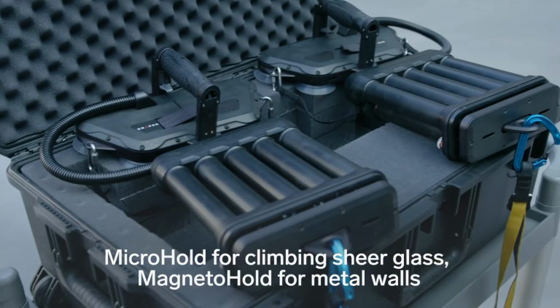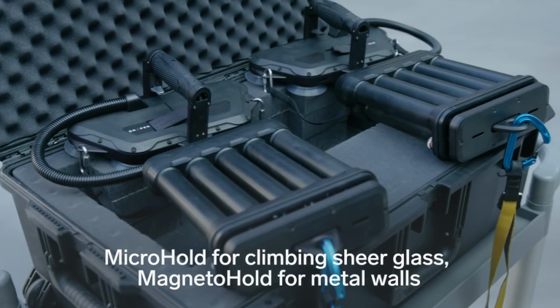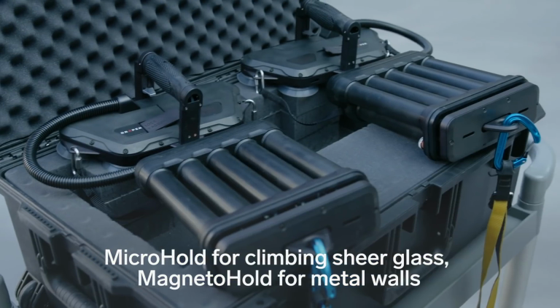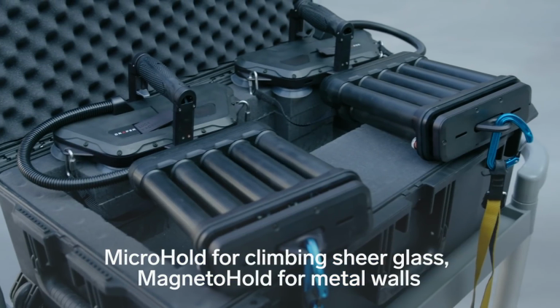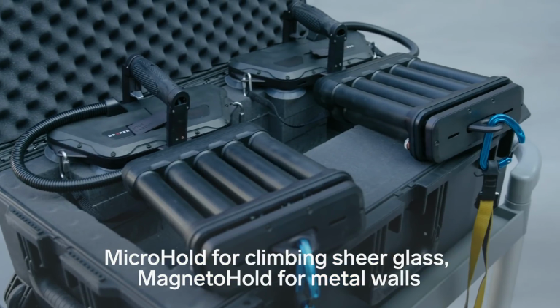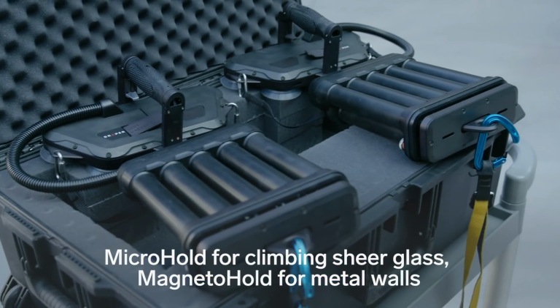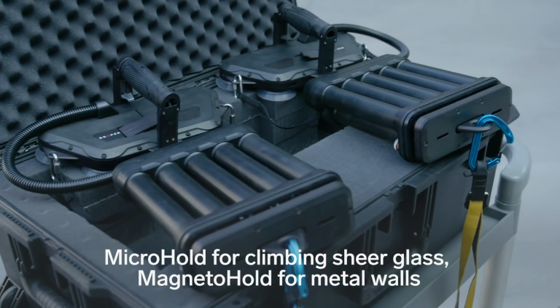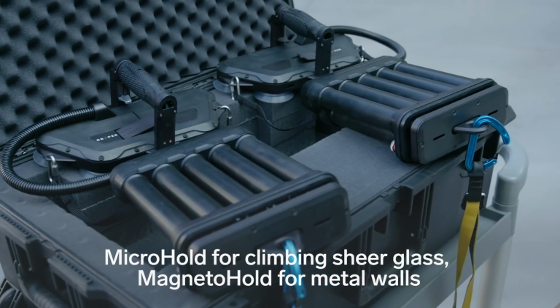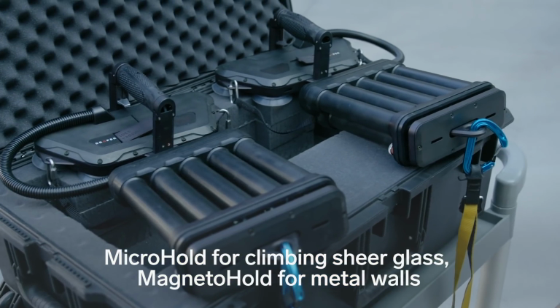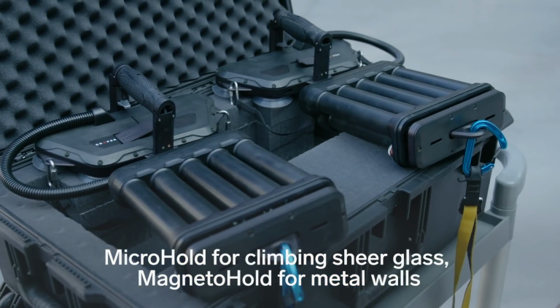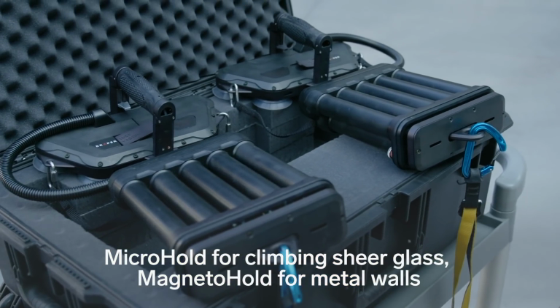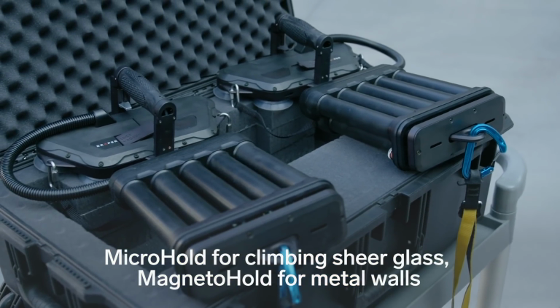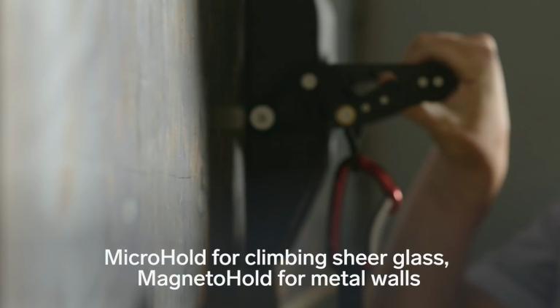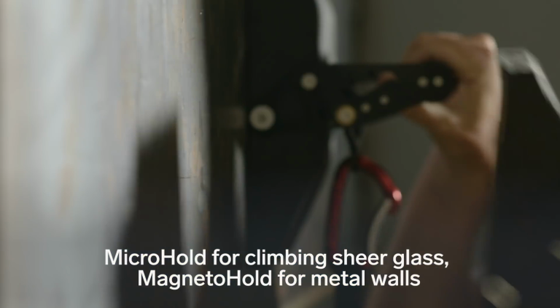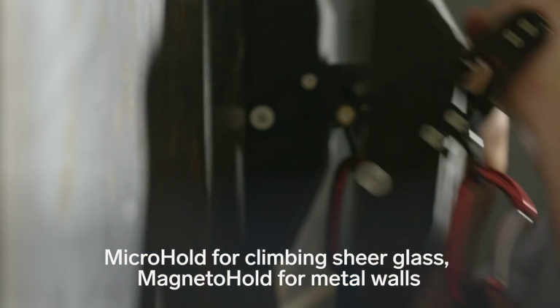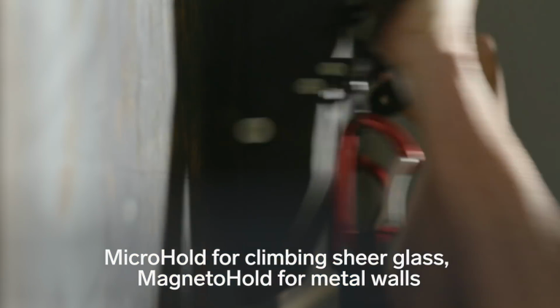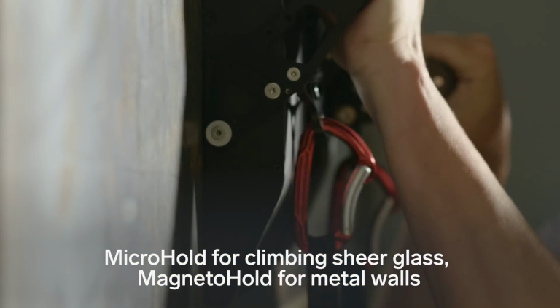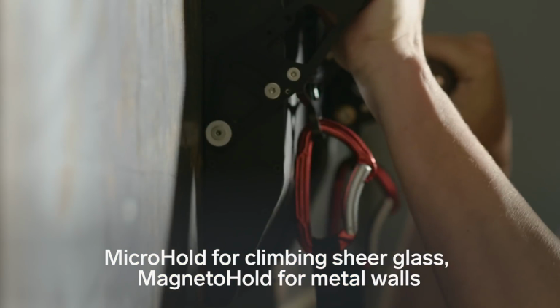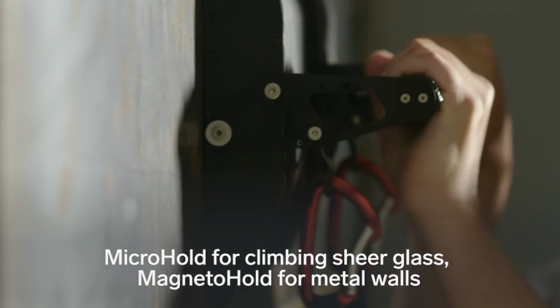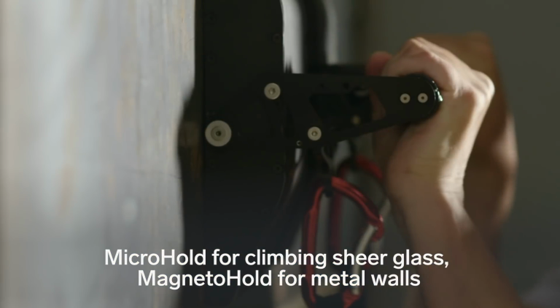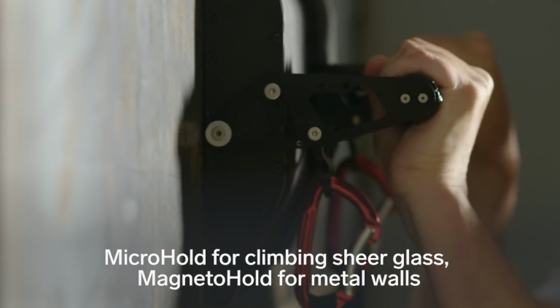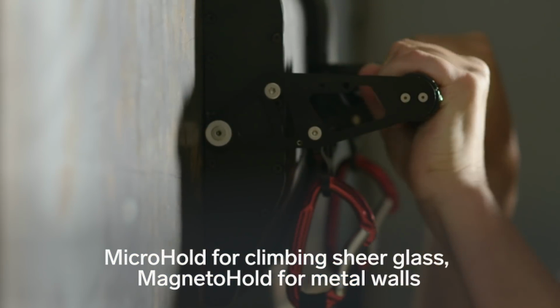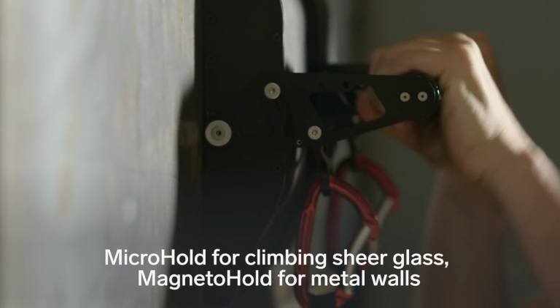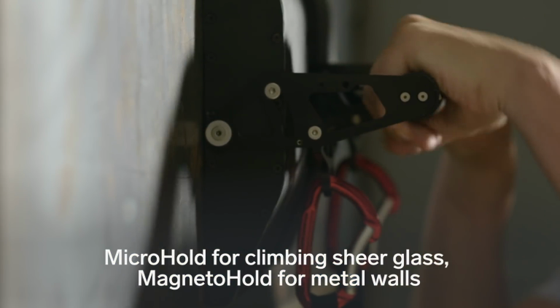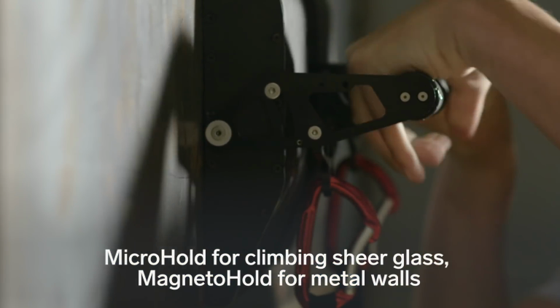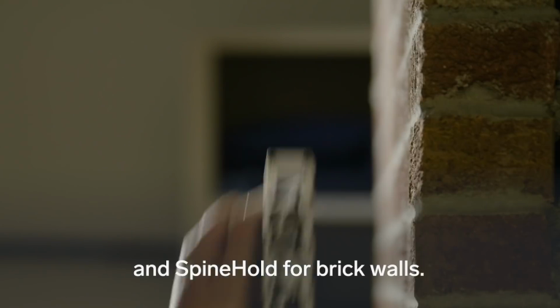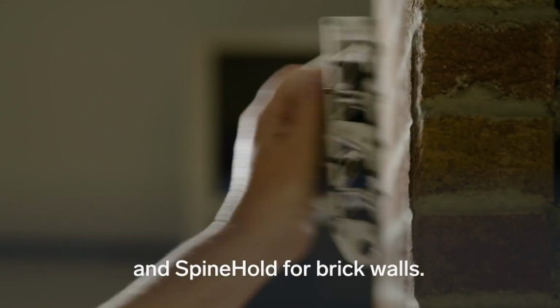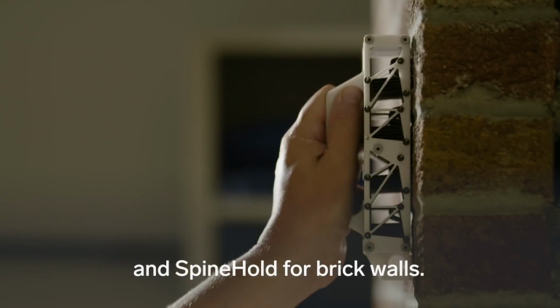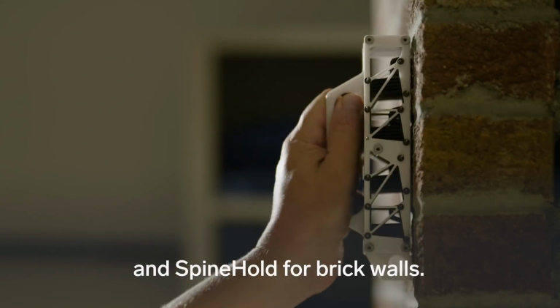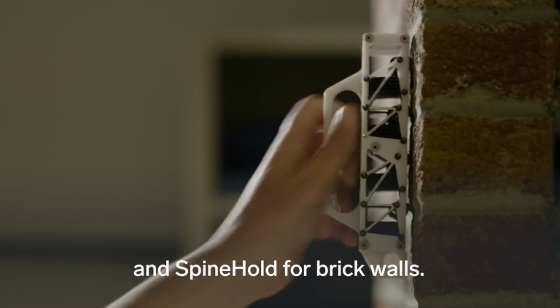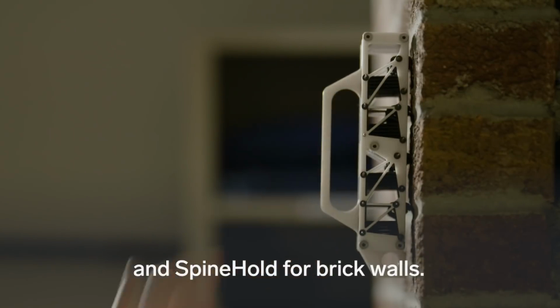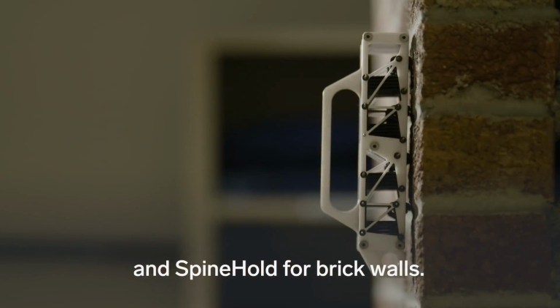Micro hold for climbing sheer glass, magneto hold for metal walls, and spine hold for brick walls.